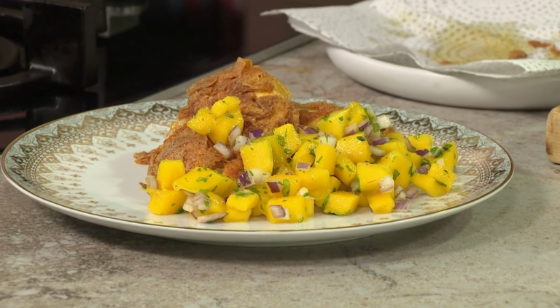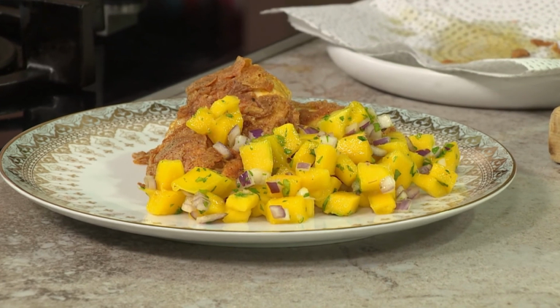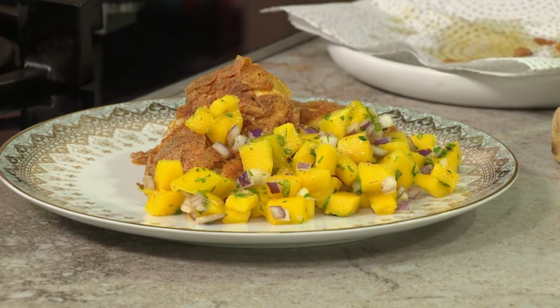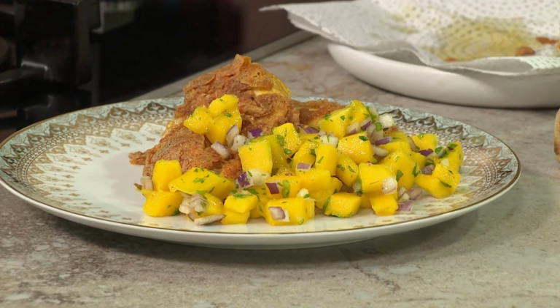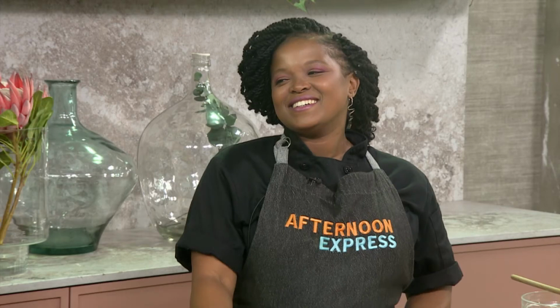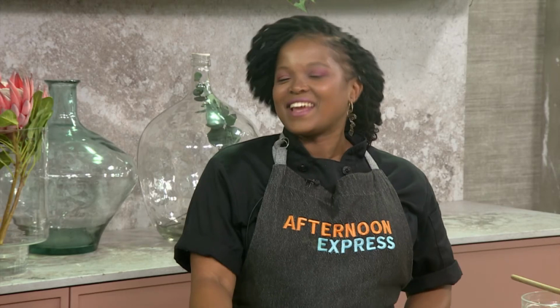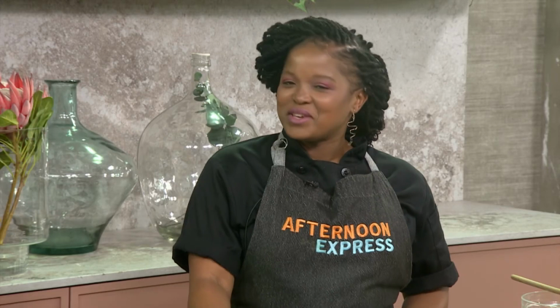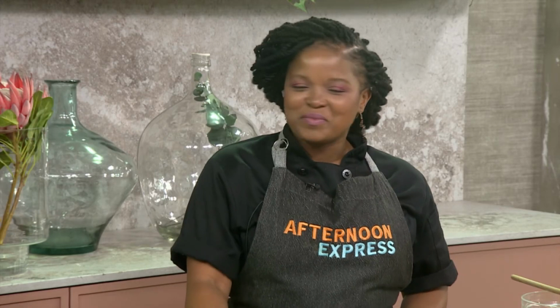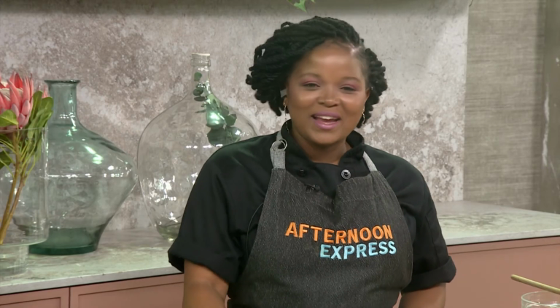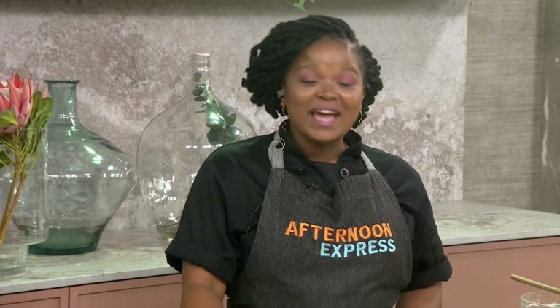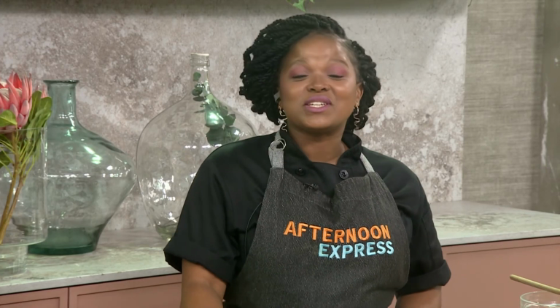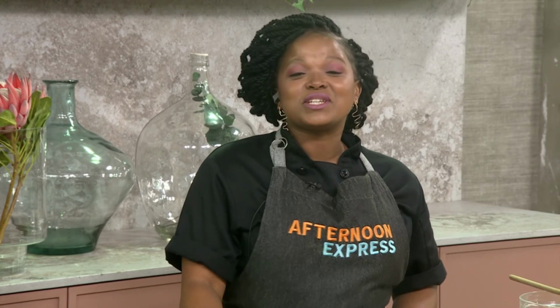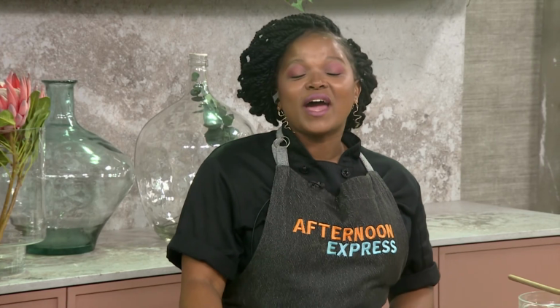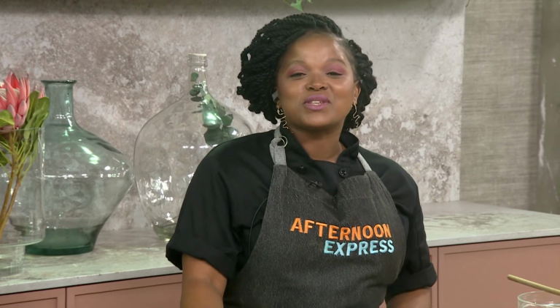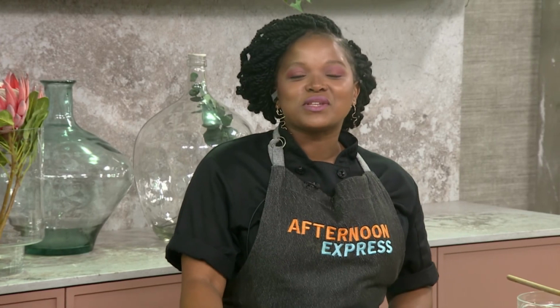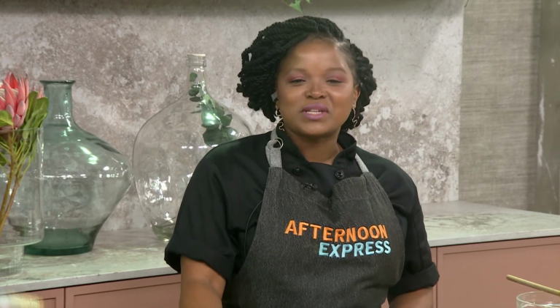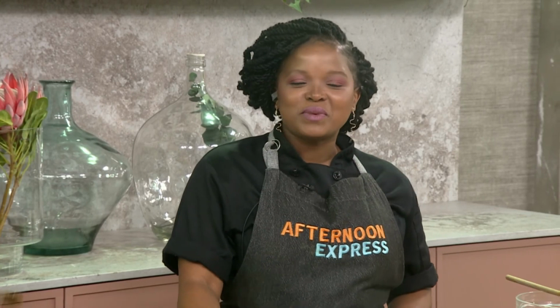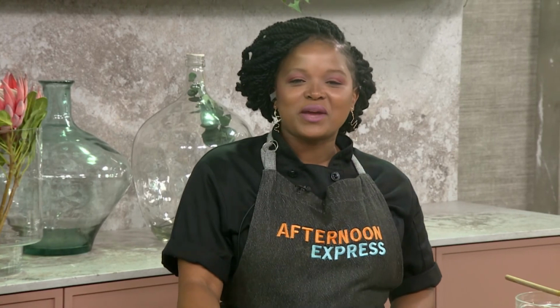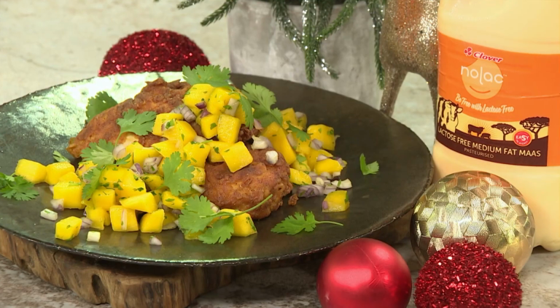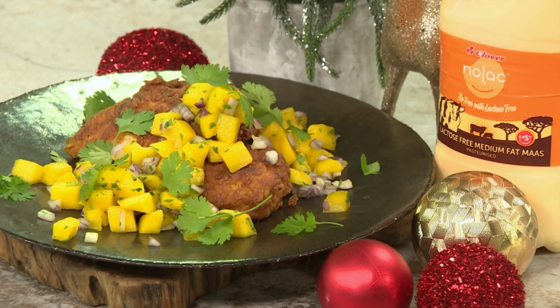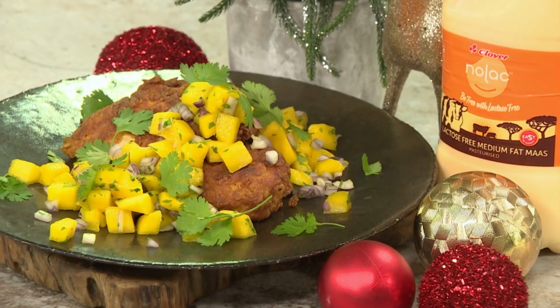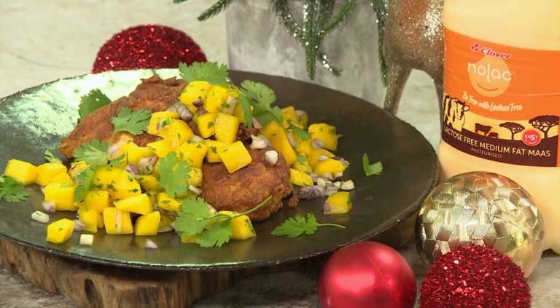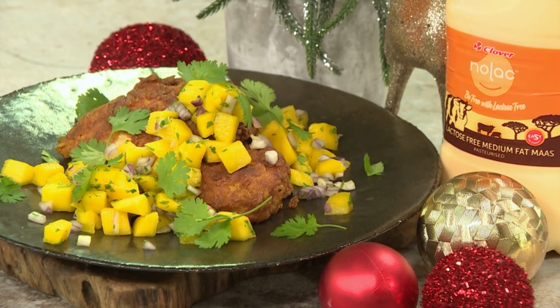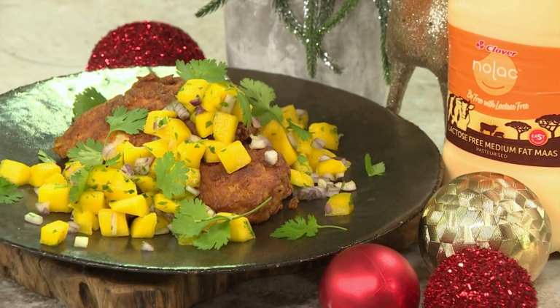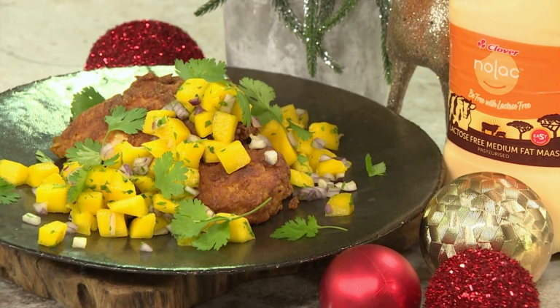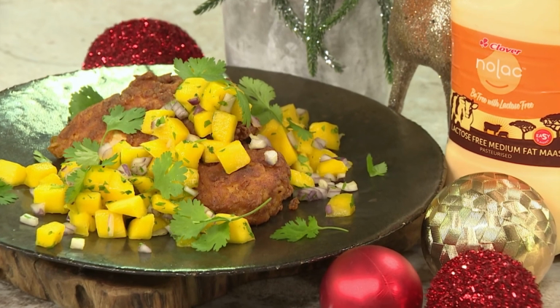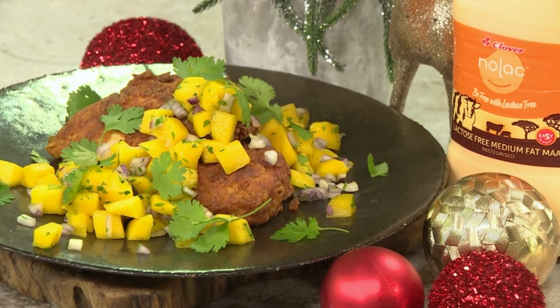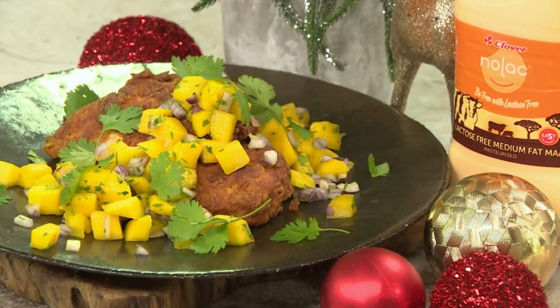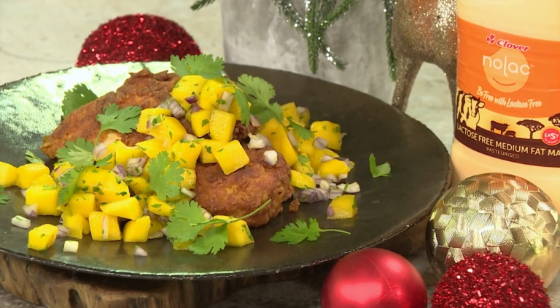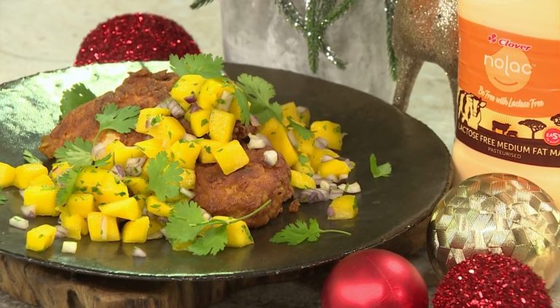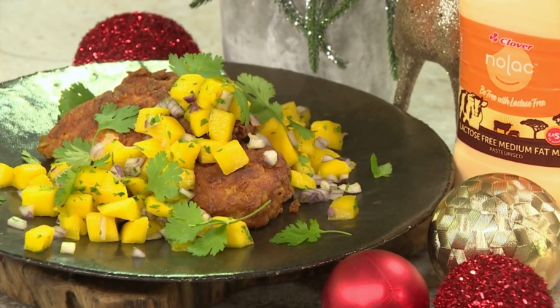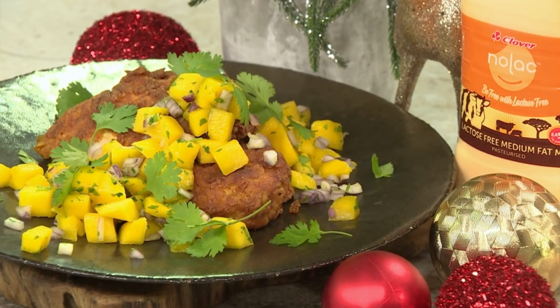Thank you so much, Dumza. Thank you, Pali. And to get your hands on this recipe, head on over to AfternoonExpress.co.za.